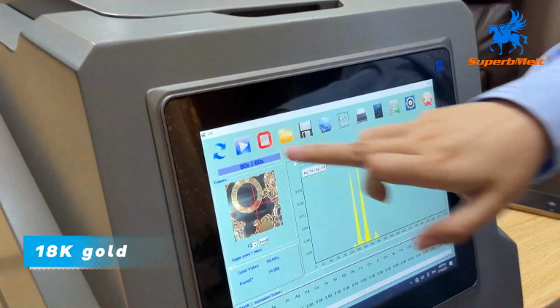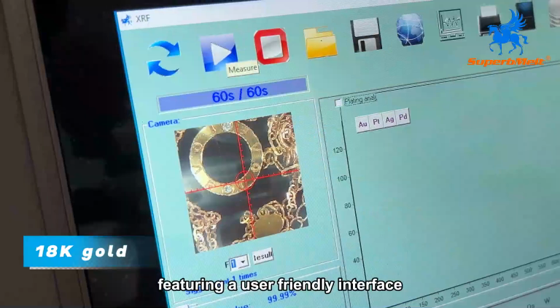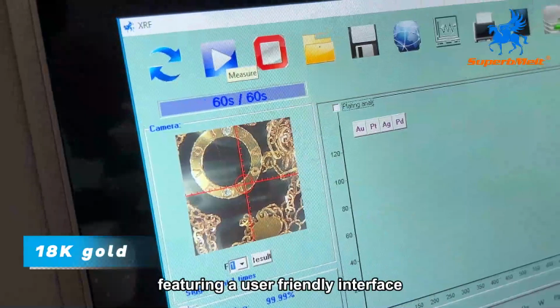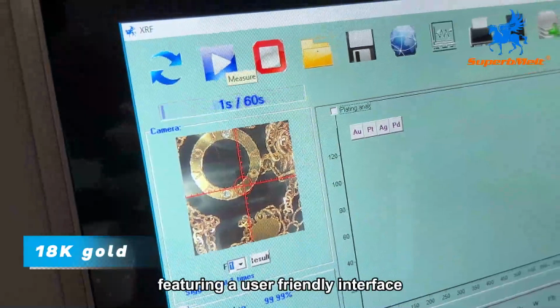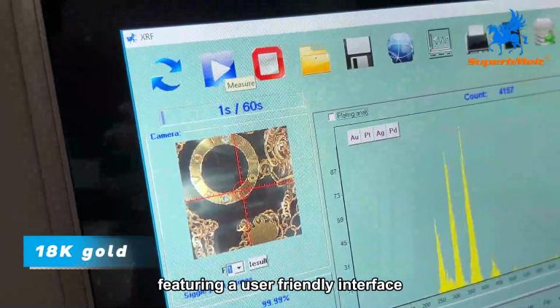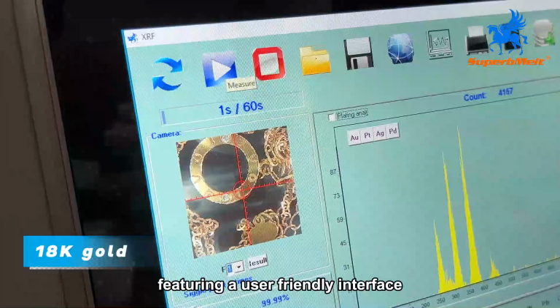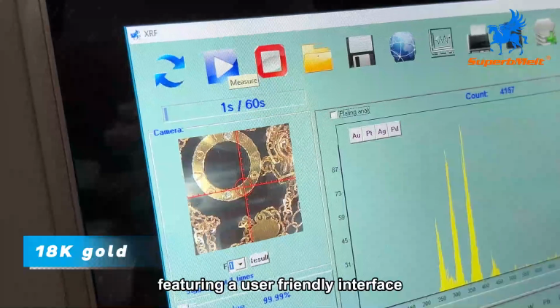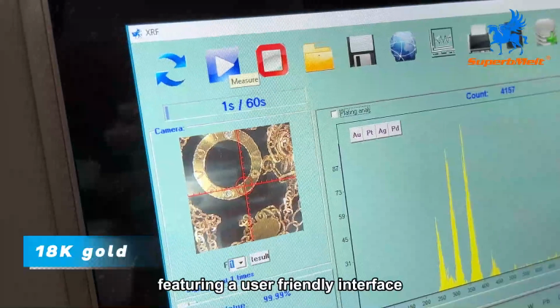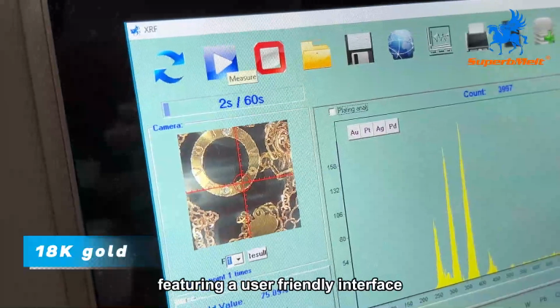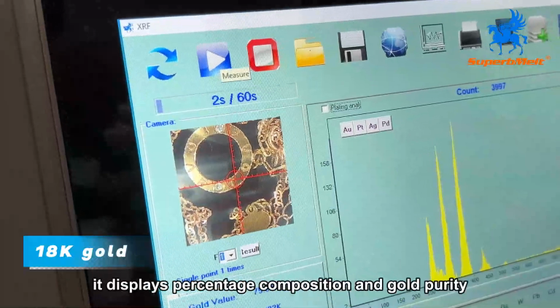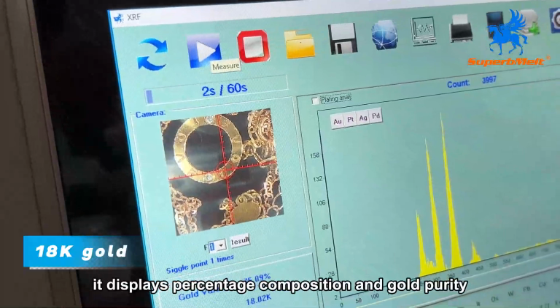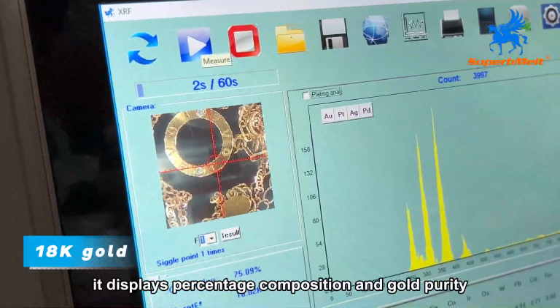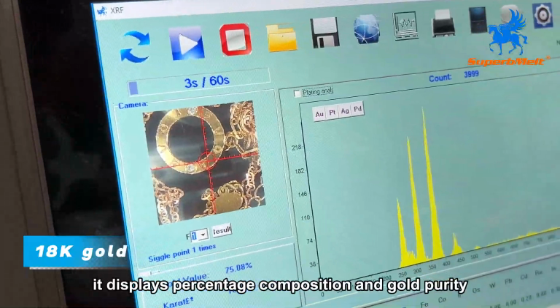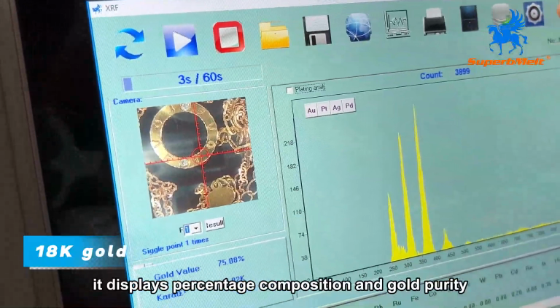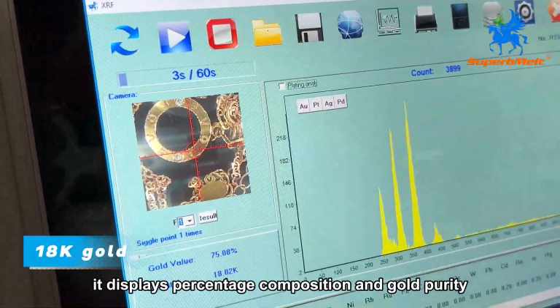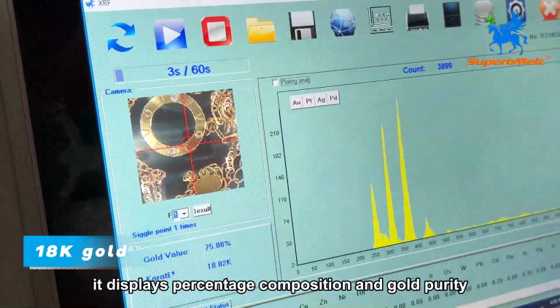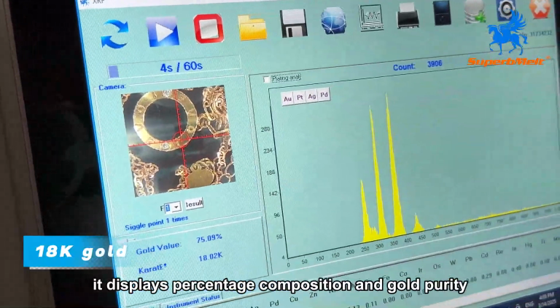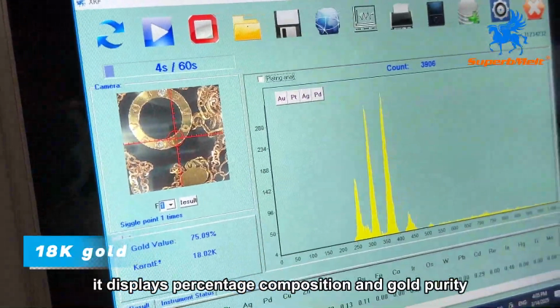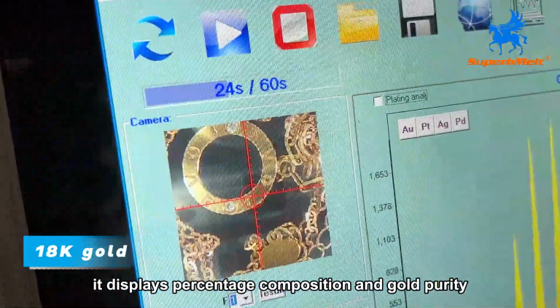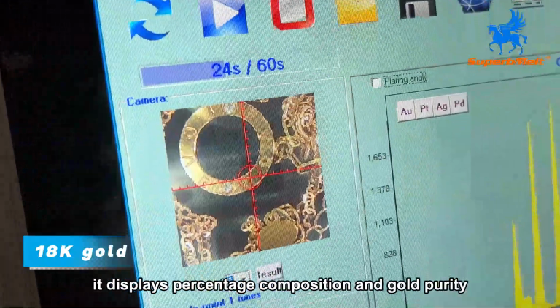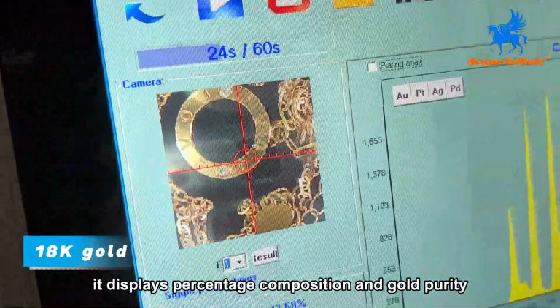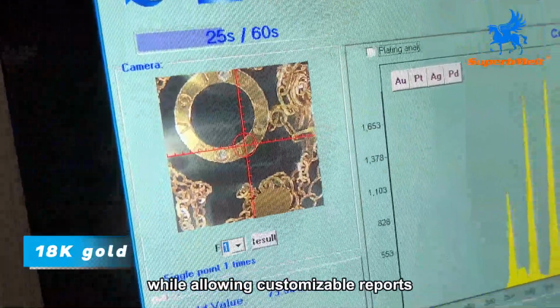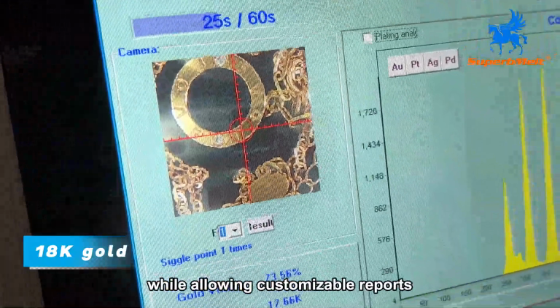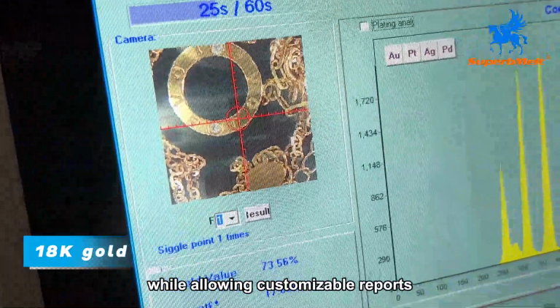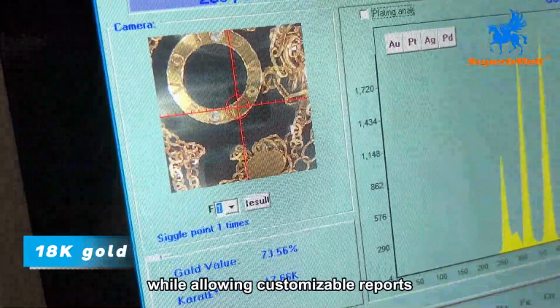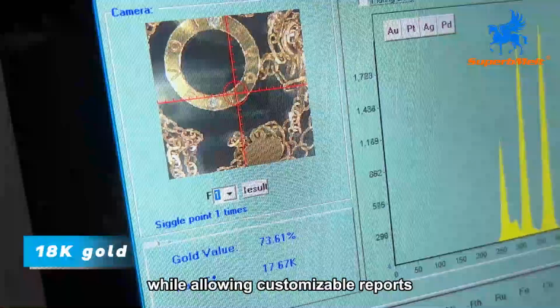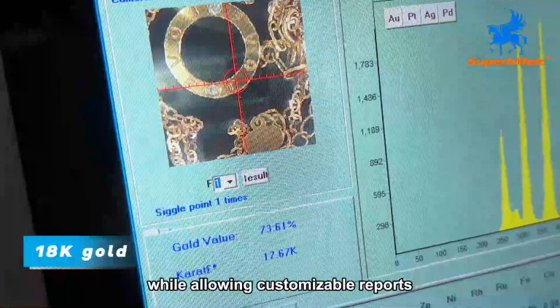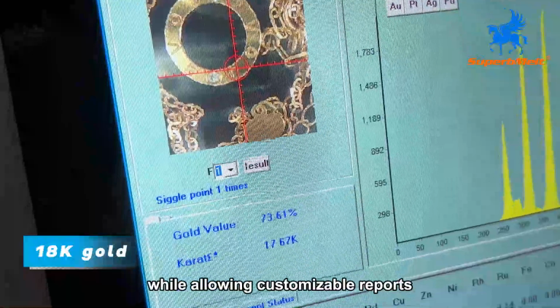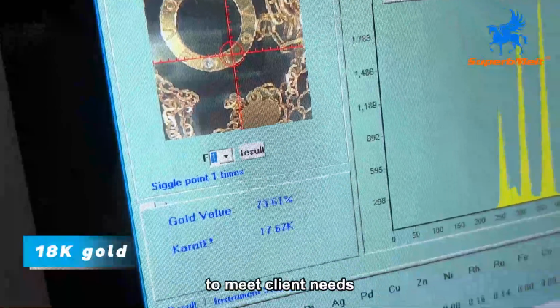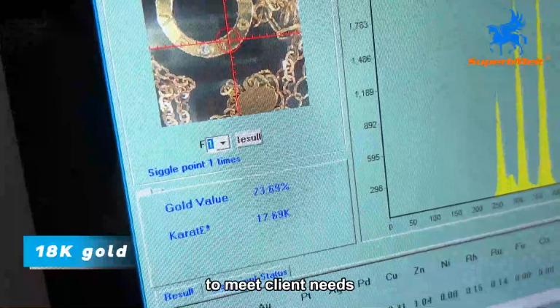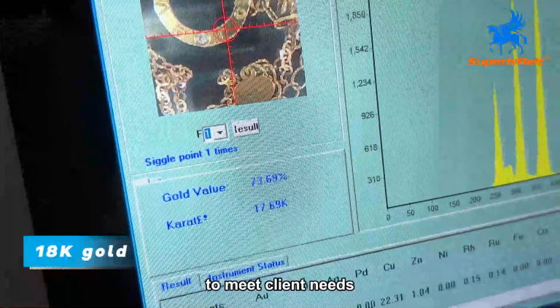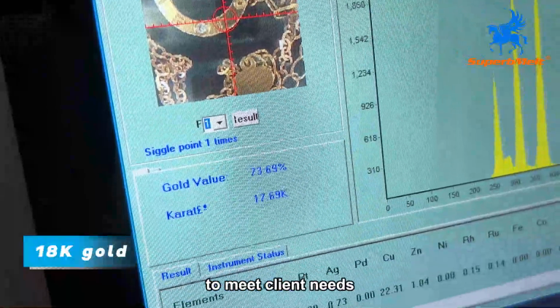Featuring a user-friendly interface, it displays percentage composition and gold purity while allowing customizable reports to meet client needs.